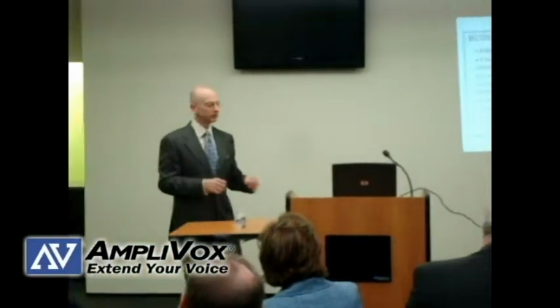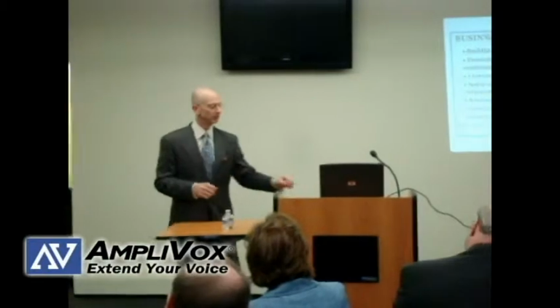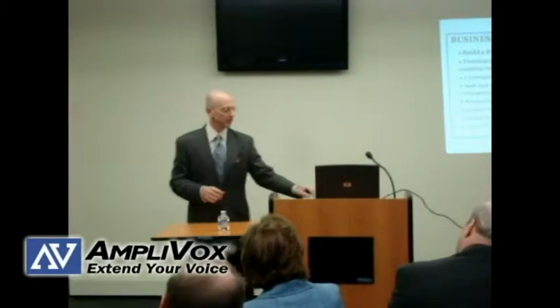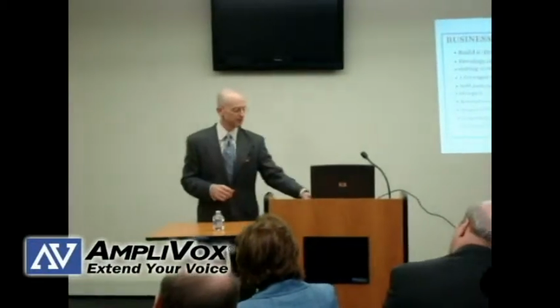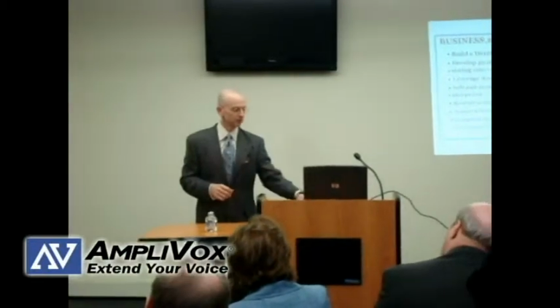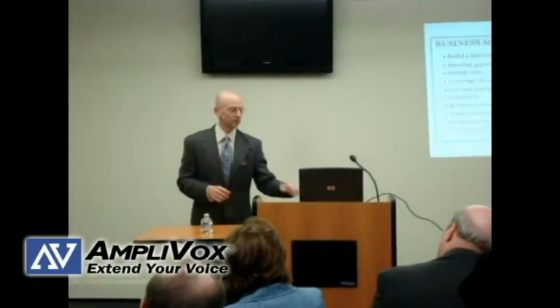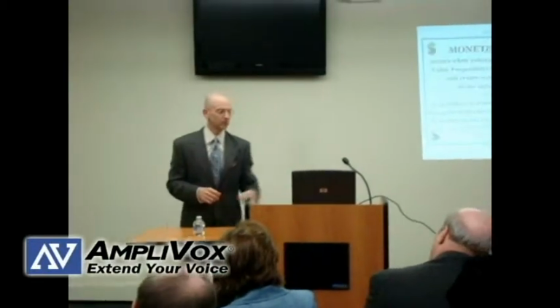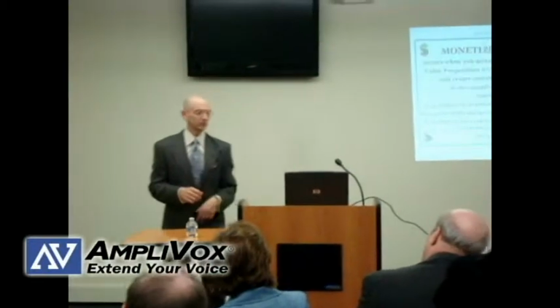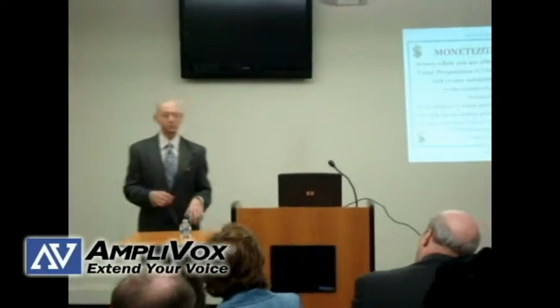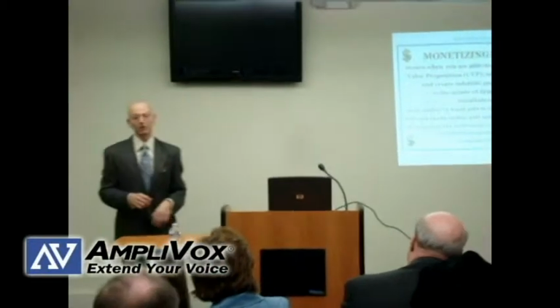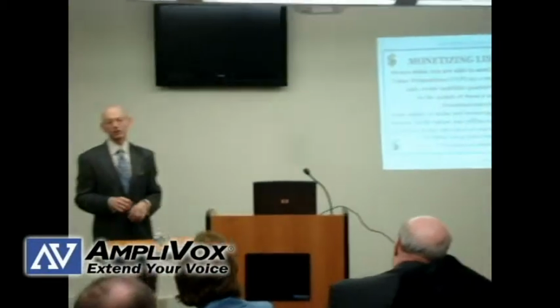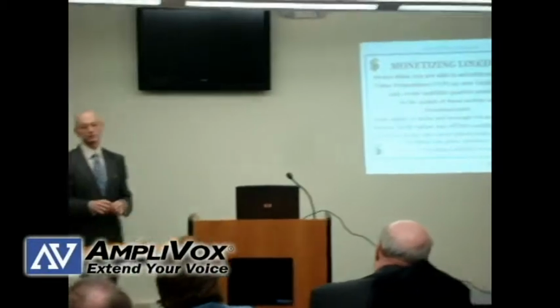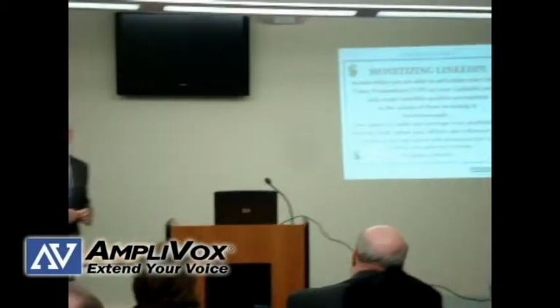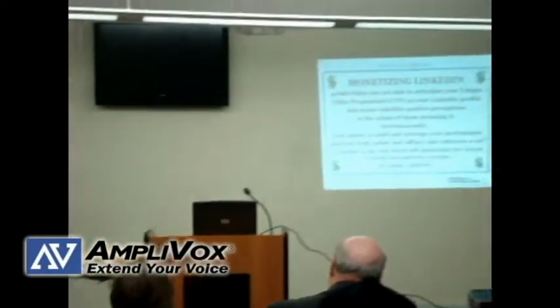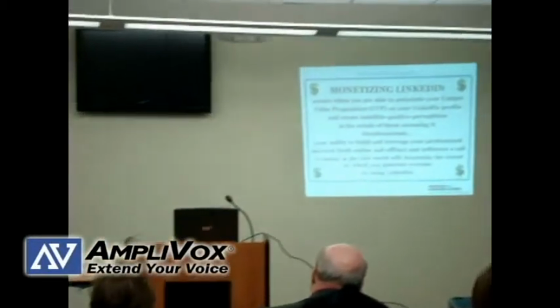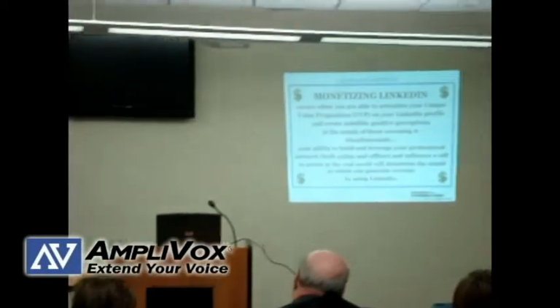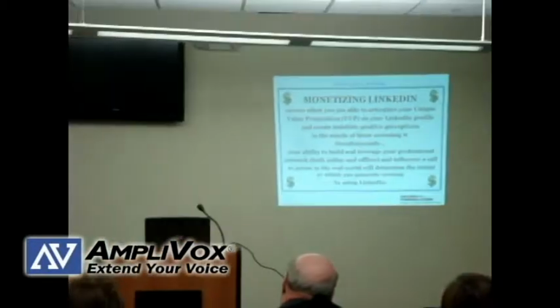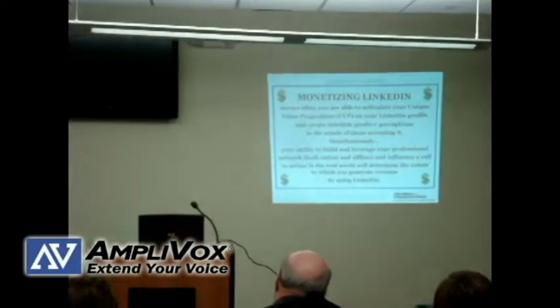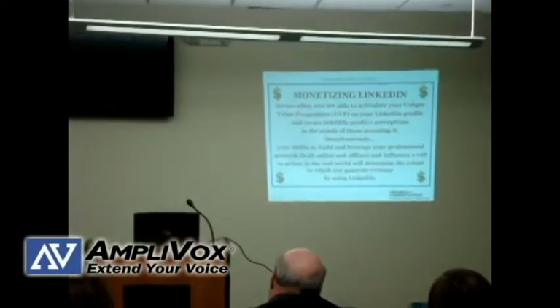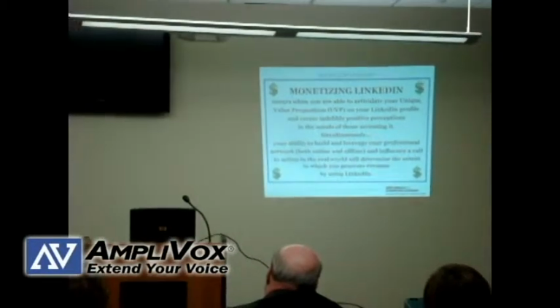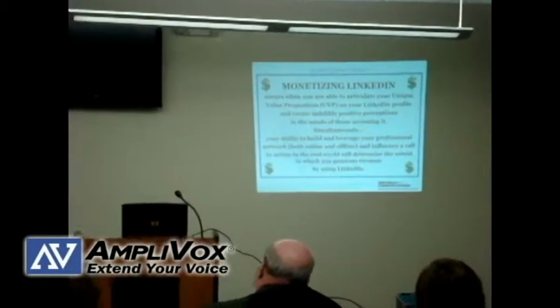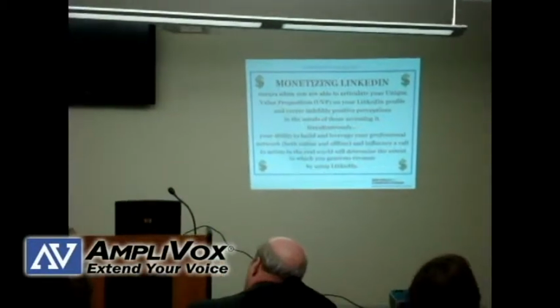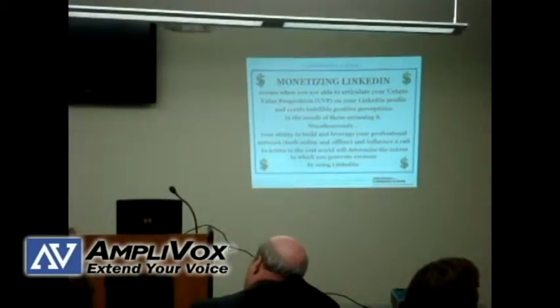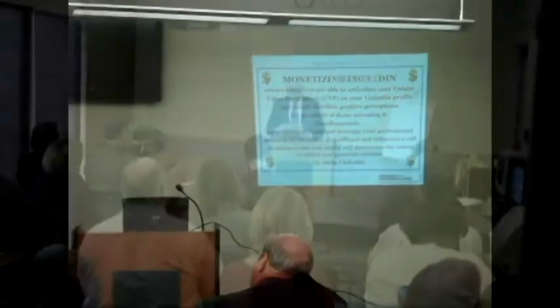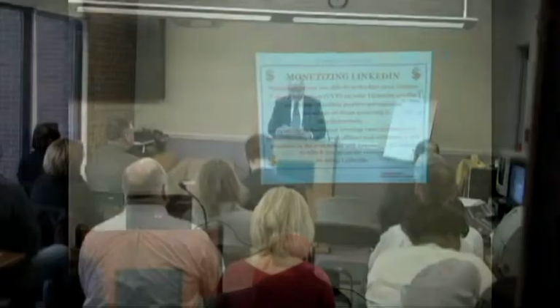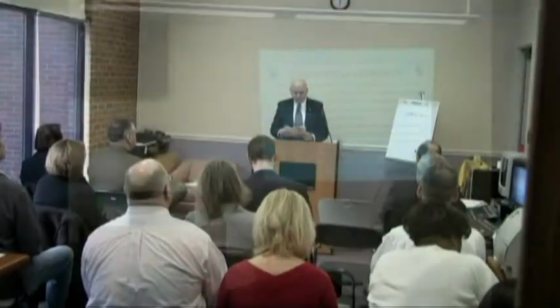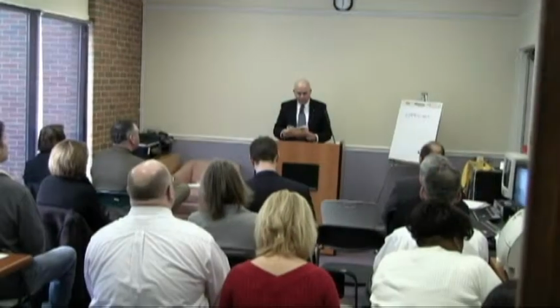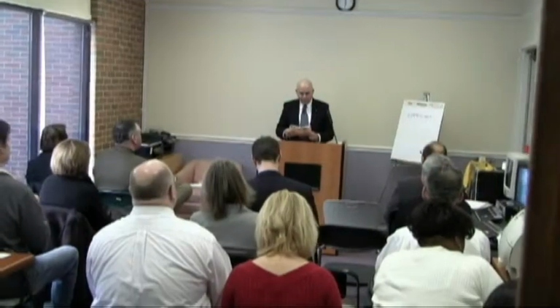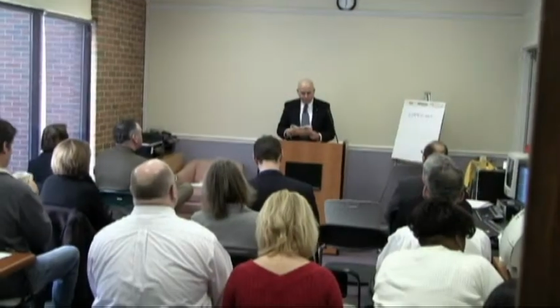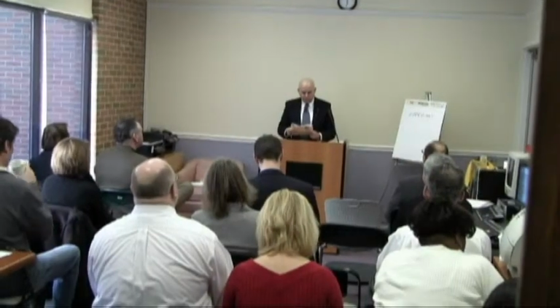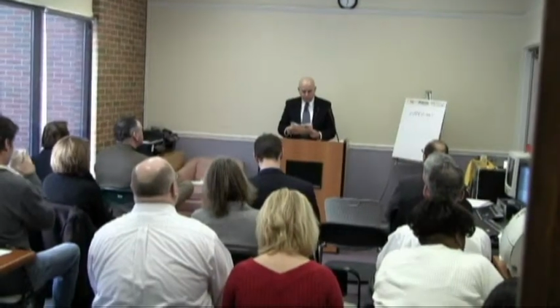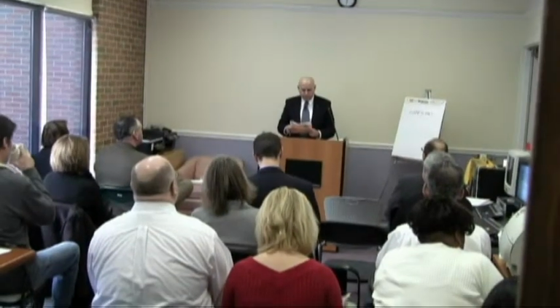This podium is a staple among speakers, including LinkedIn speaker J.D. Gershbein and a local Toastmasters public speaking meeting.